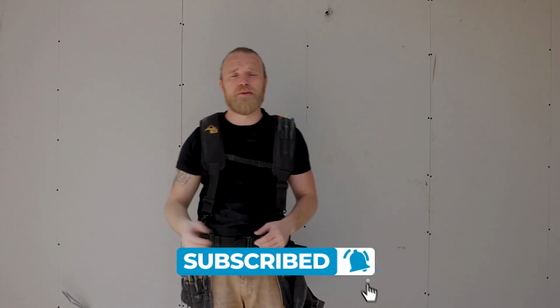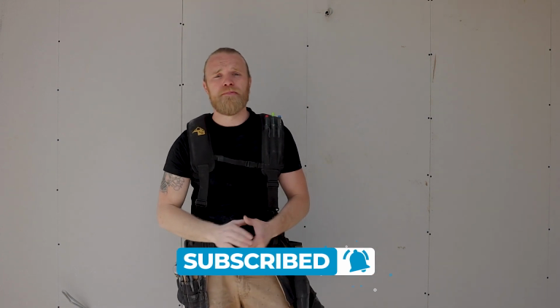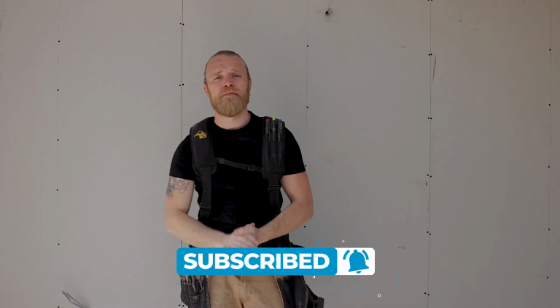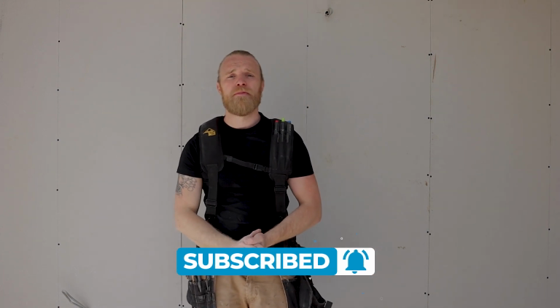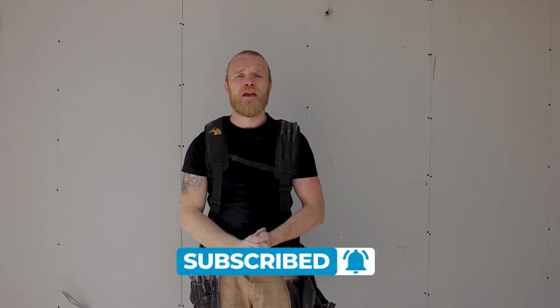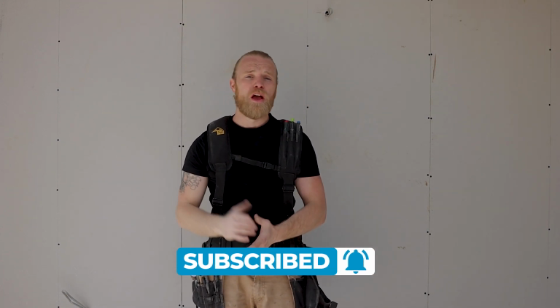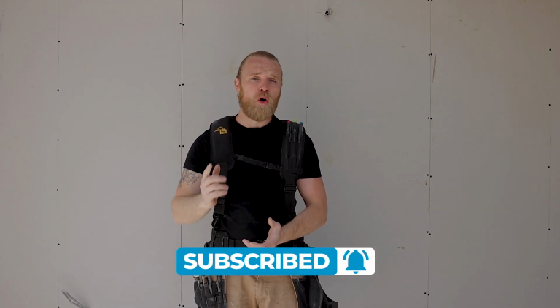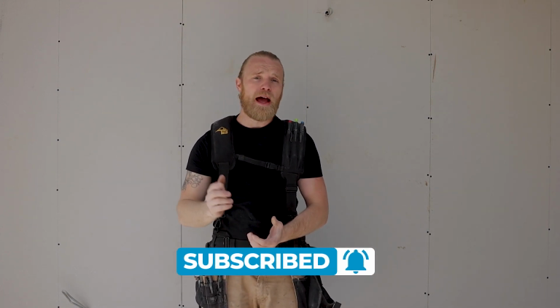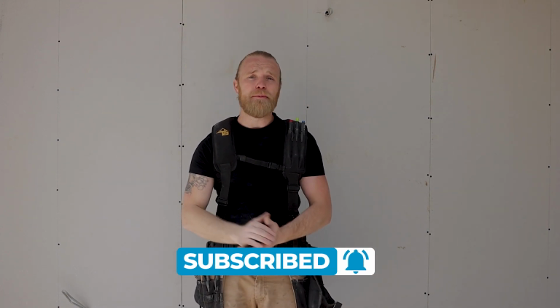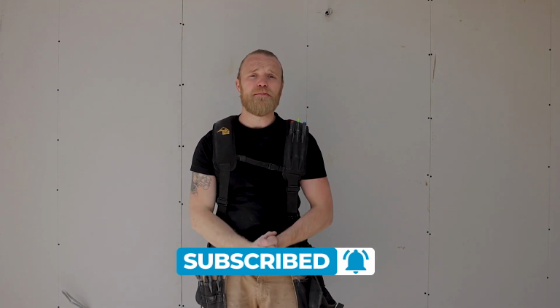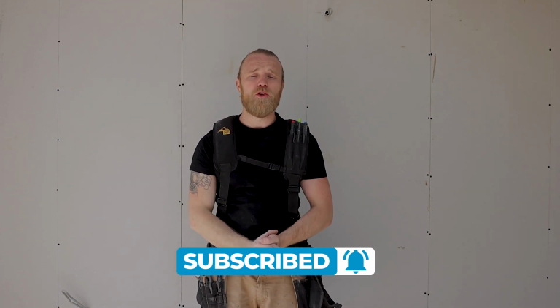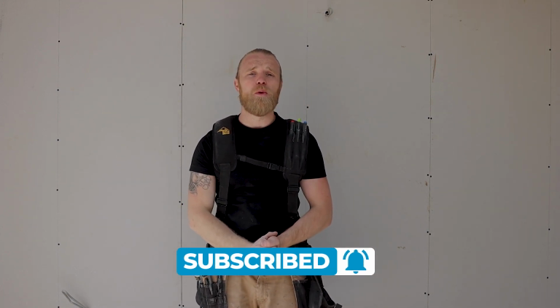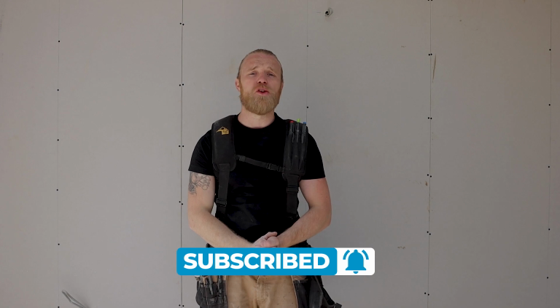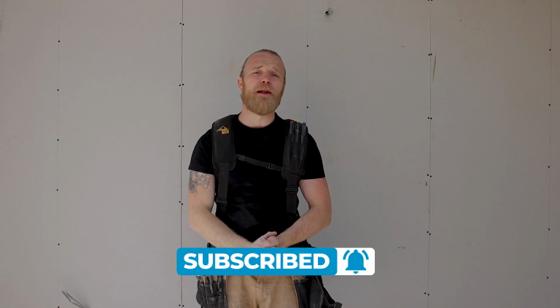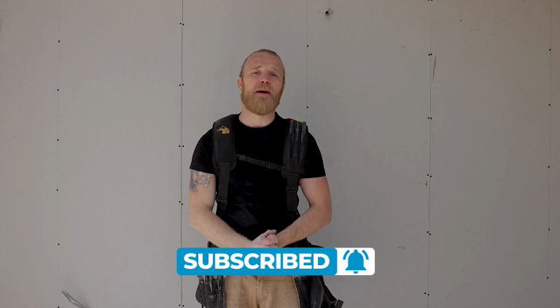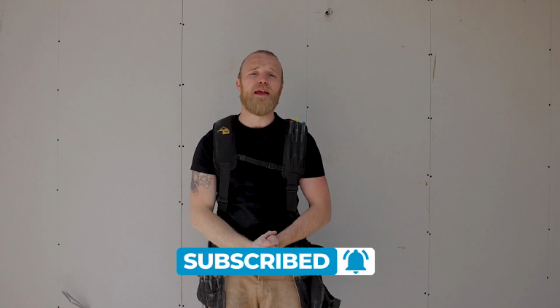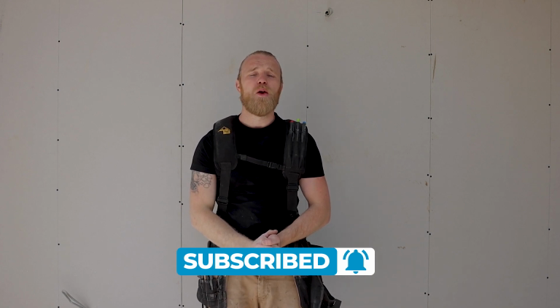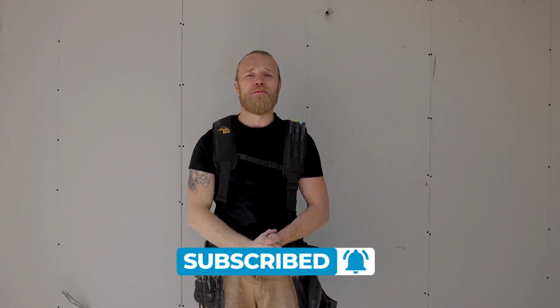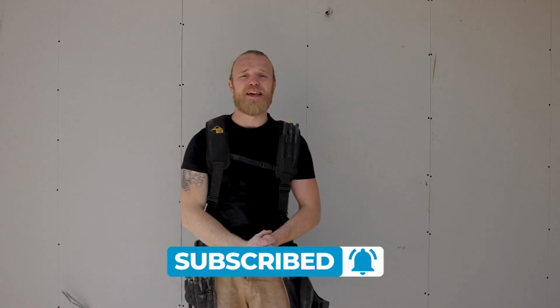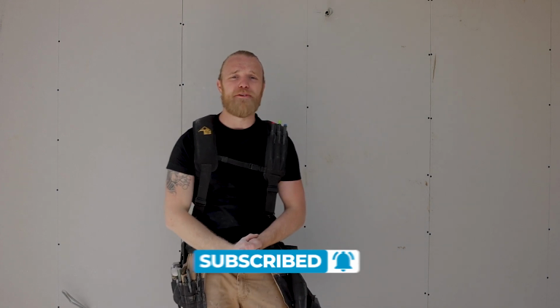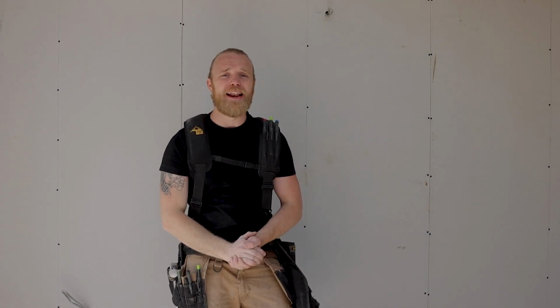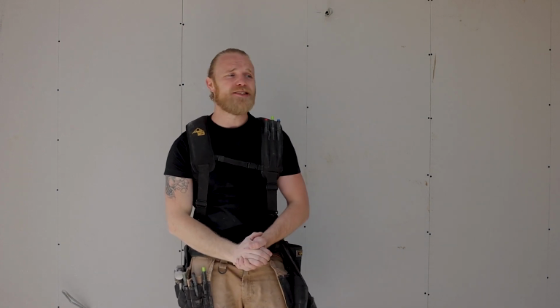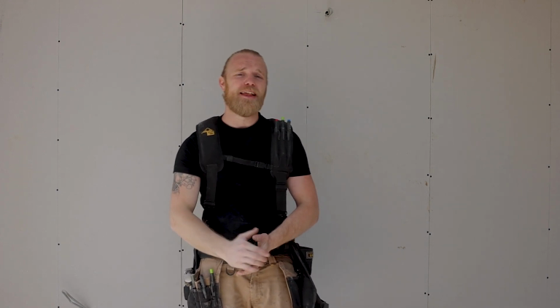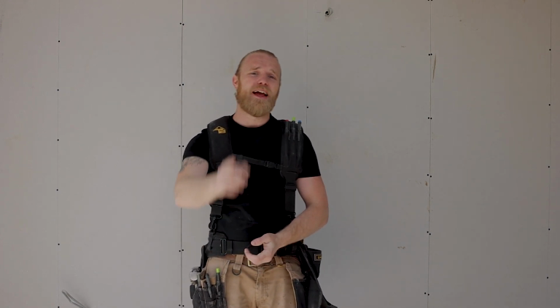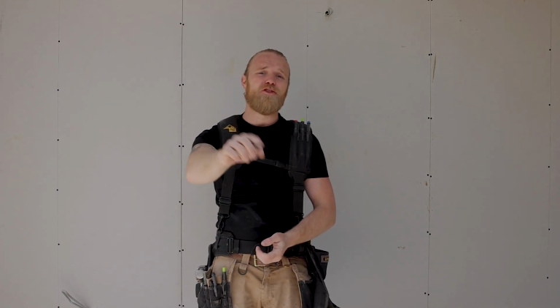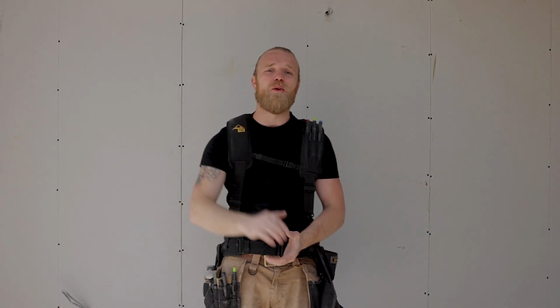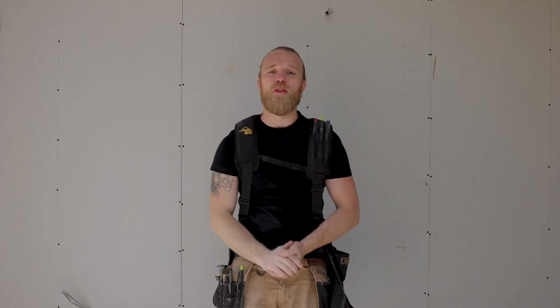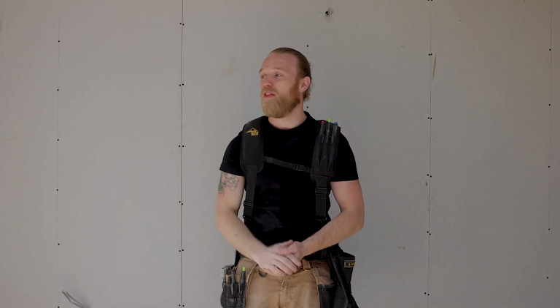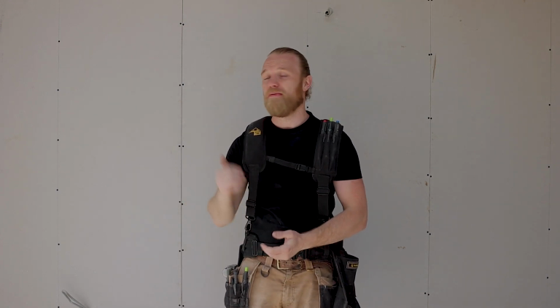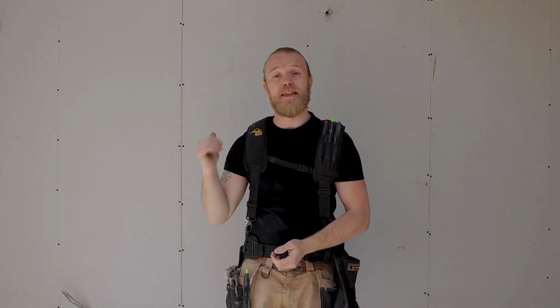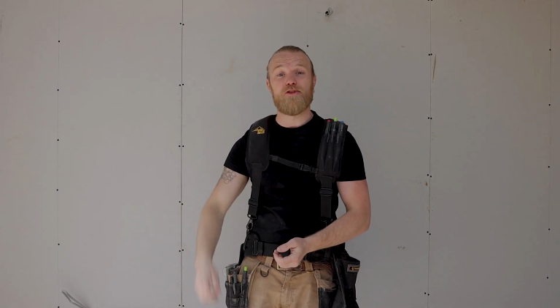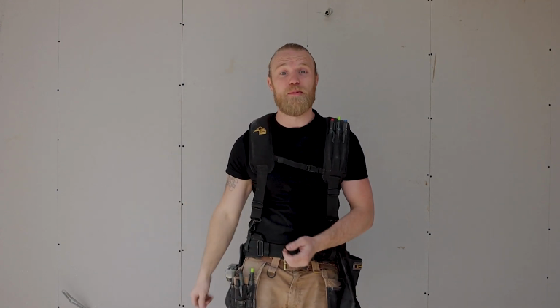I hope that helps. You've been watching Built By with myself Alex, and I'll catch you on the next job.